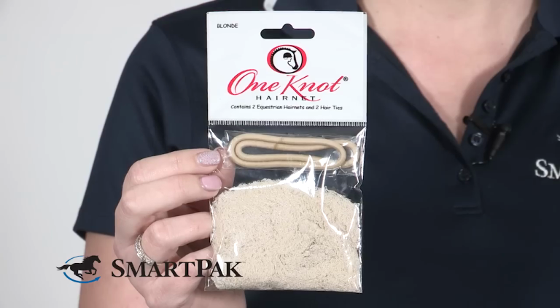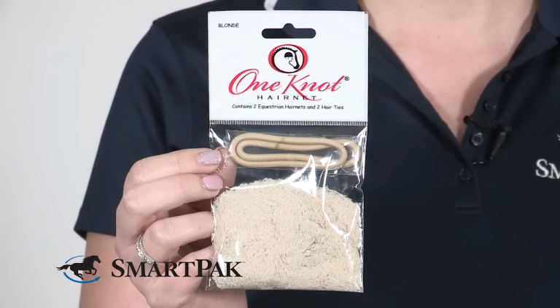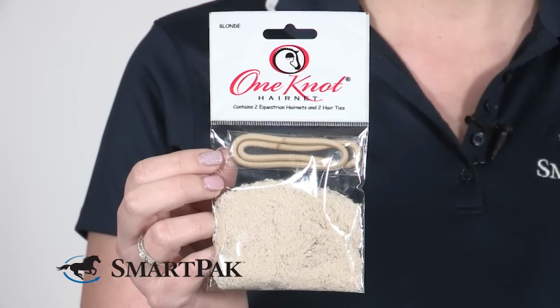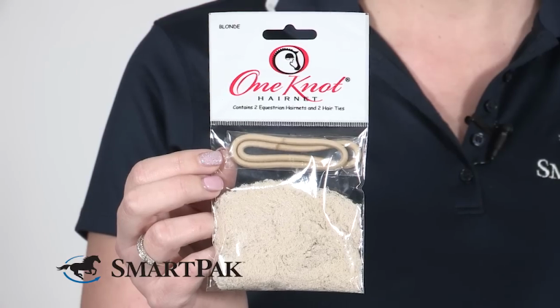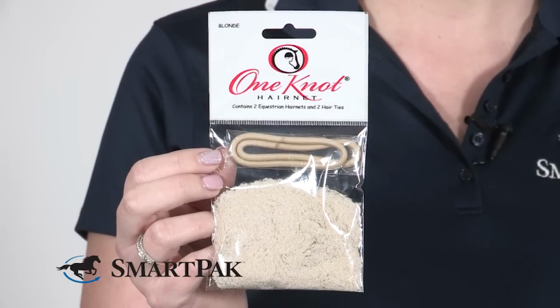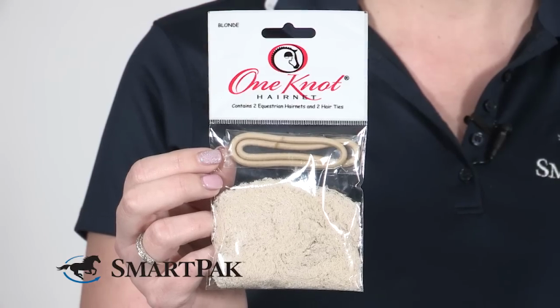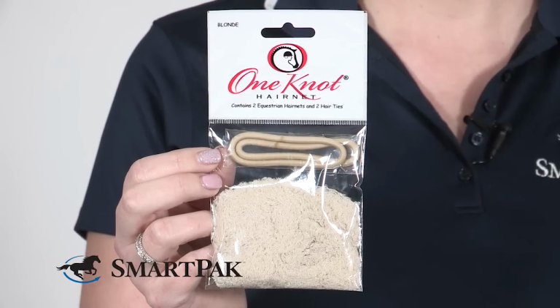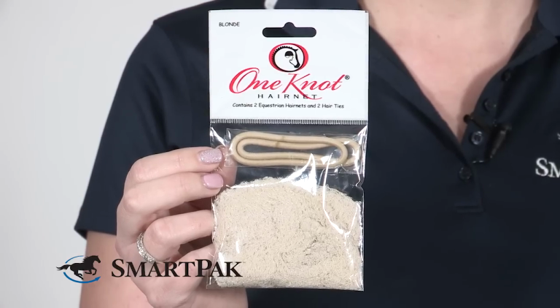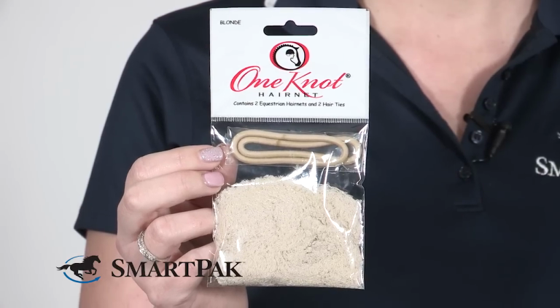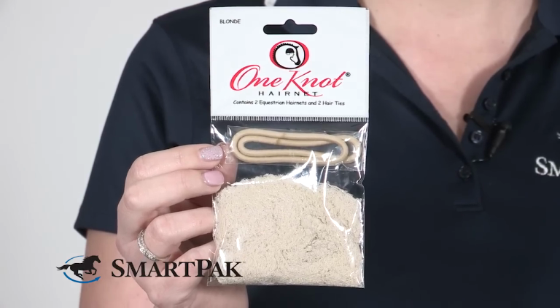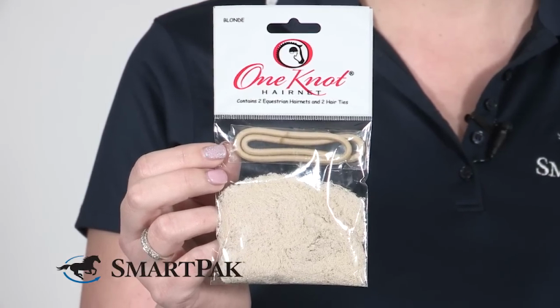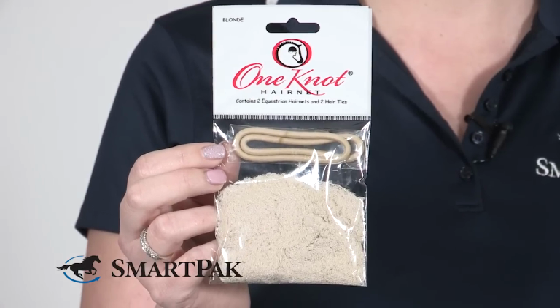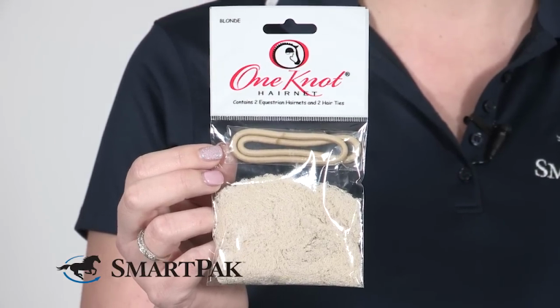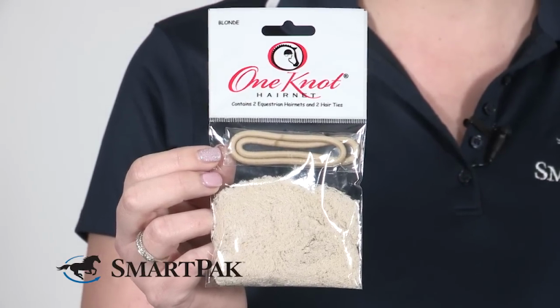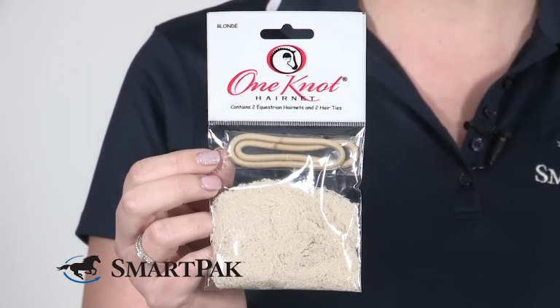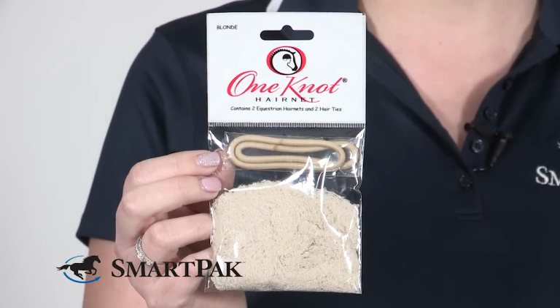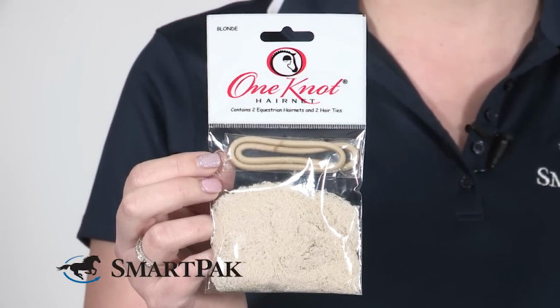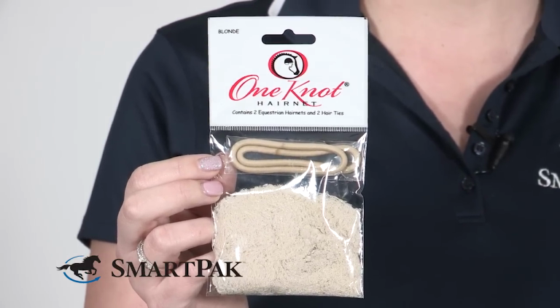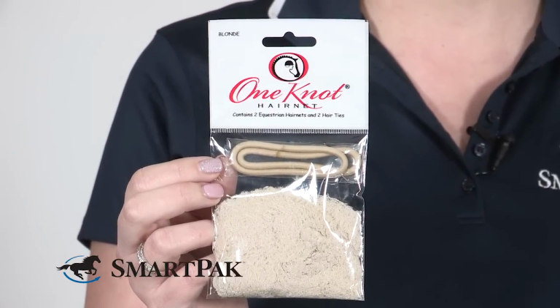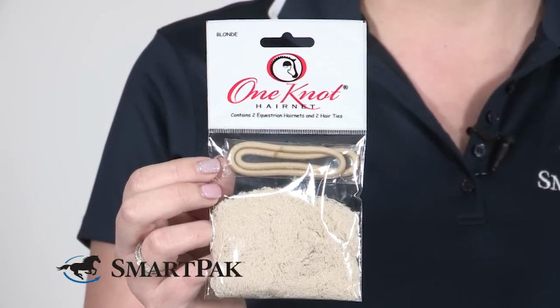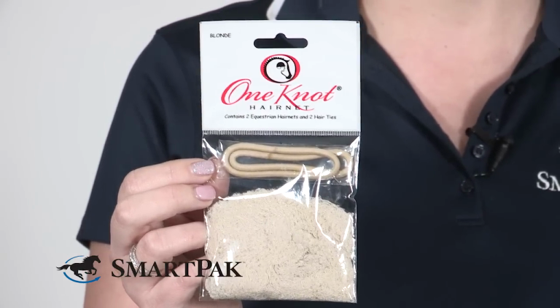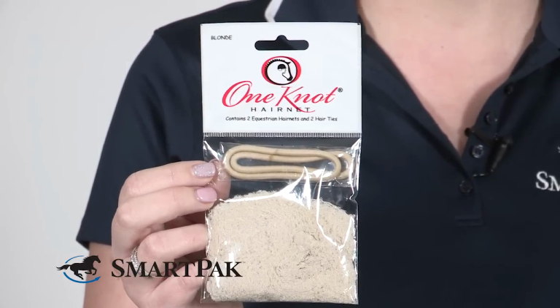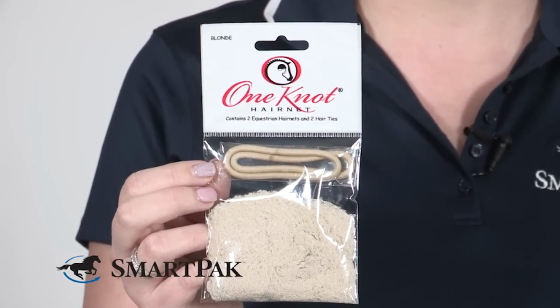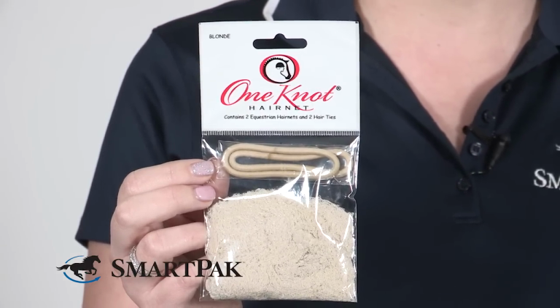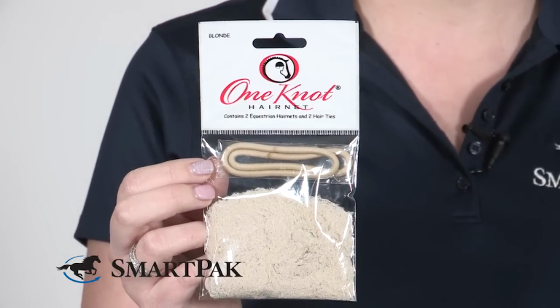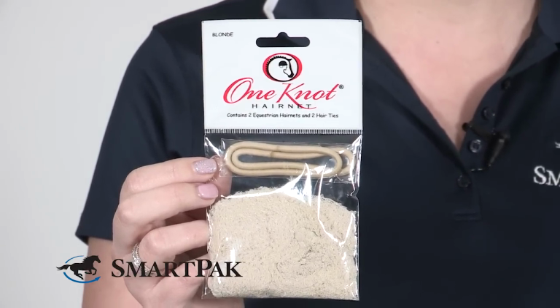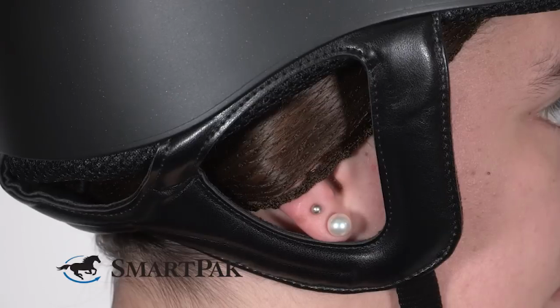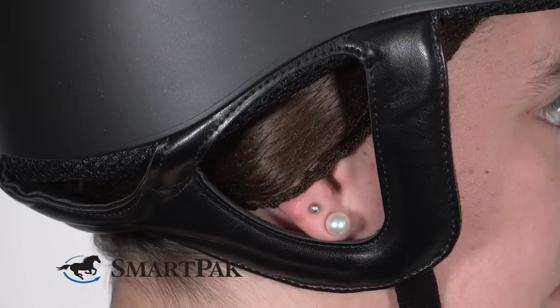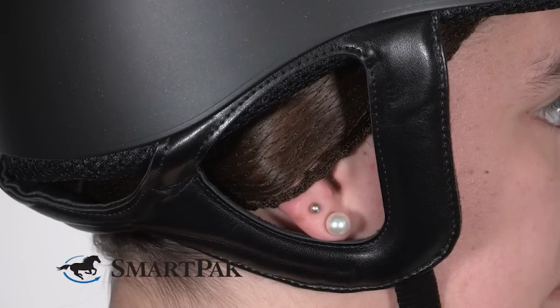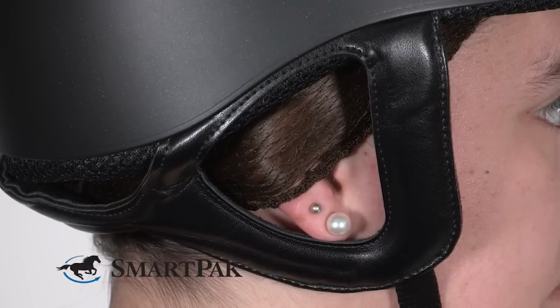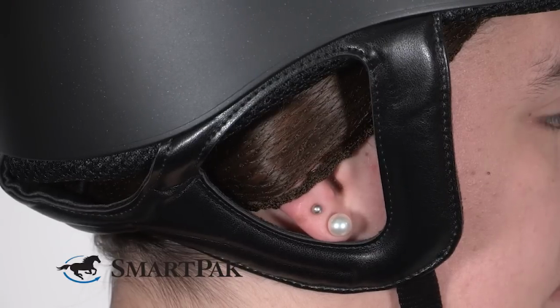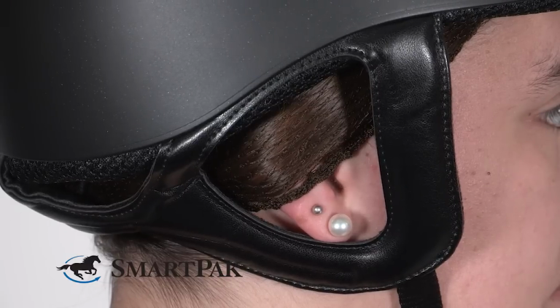These come in a two-pack so you get two hair nets and two elastics, and they come in a variety of colors so that they can match any hair color.